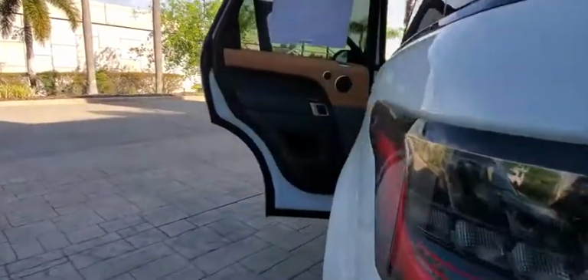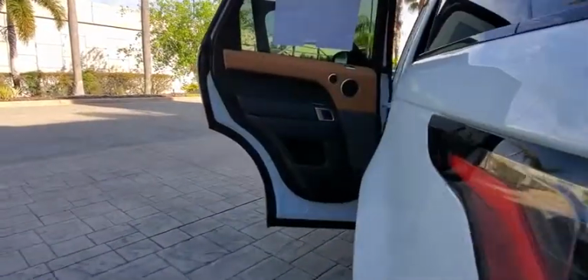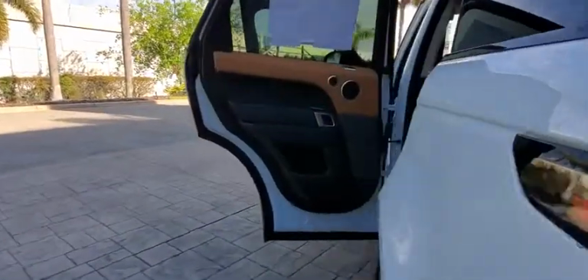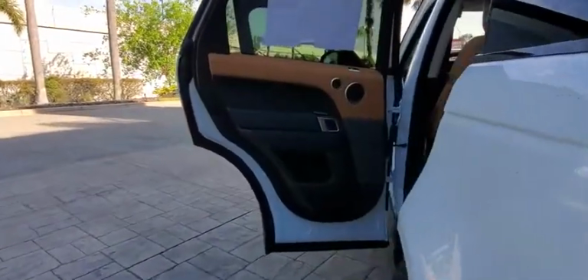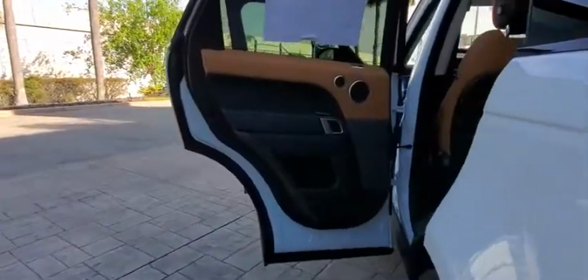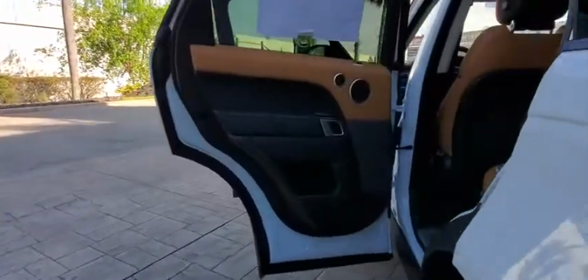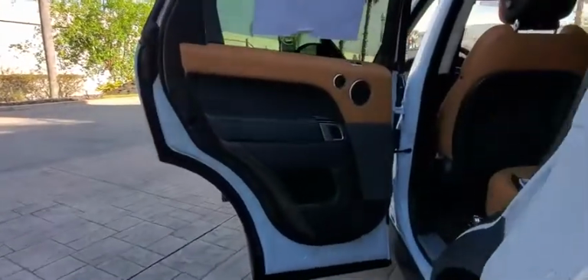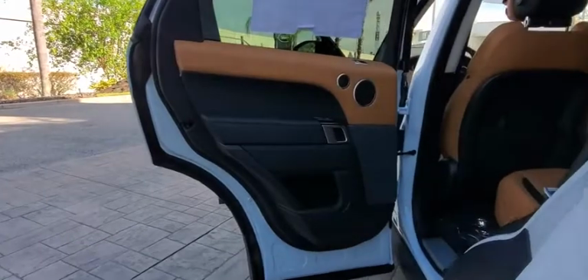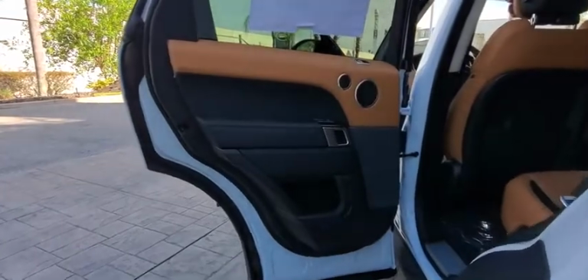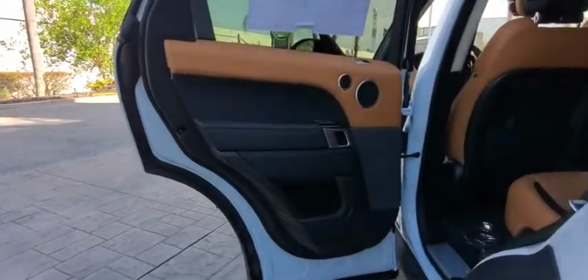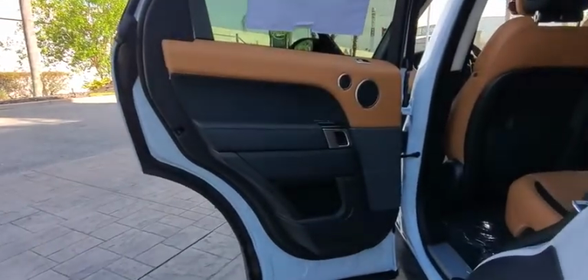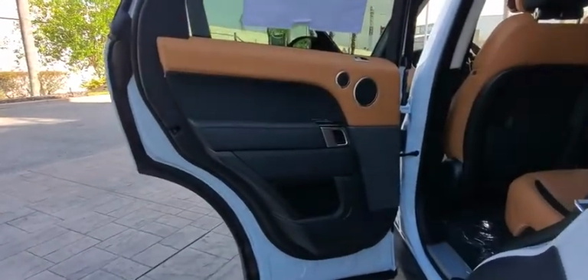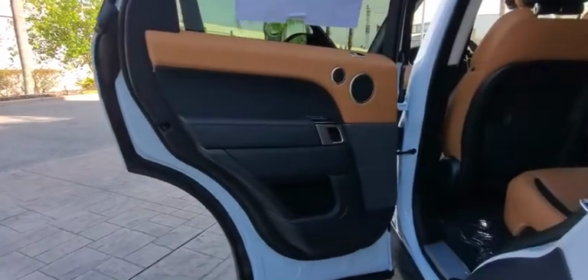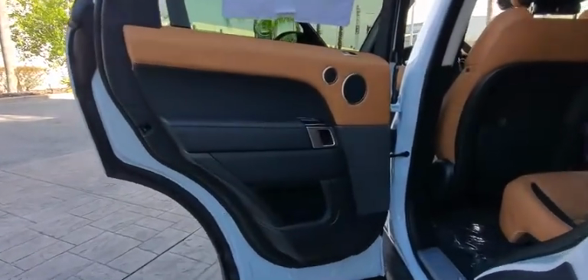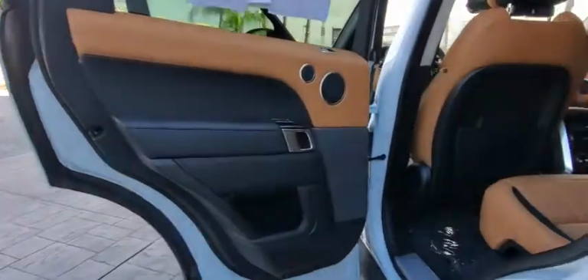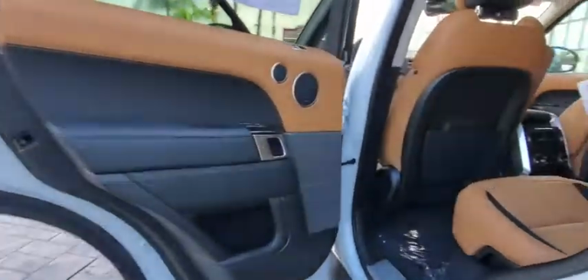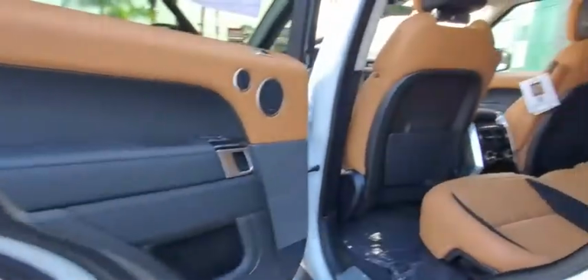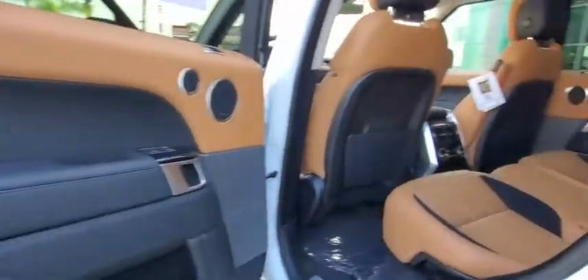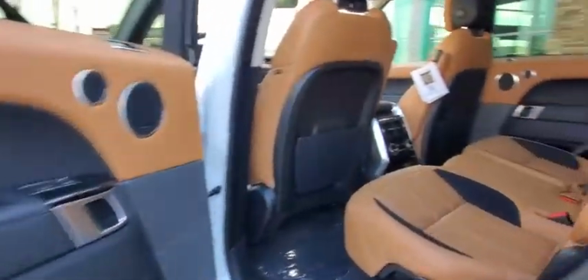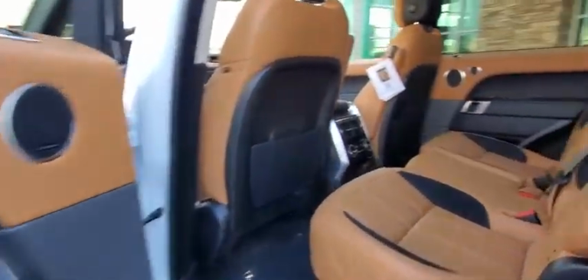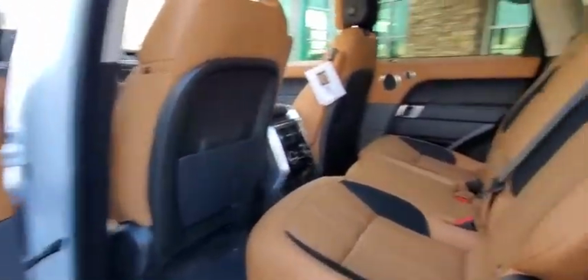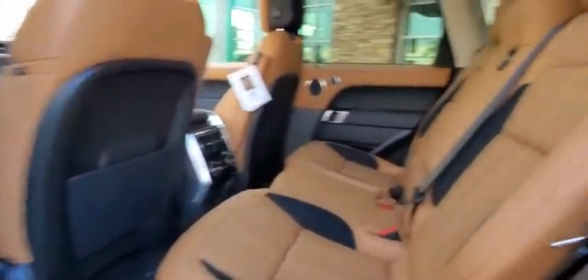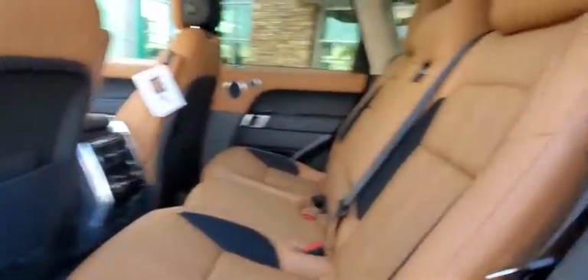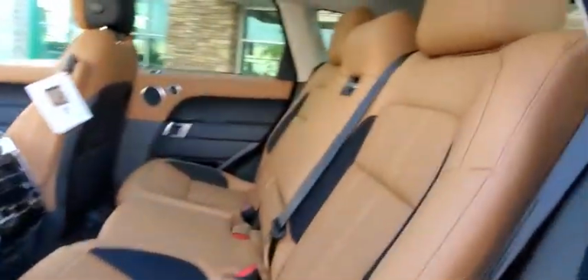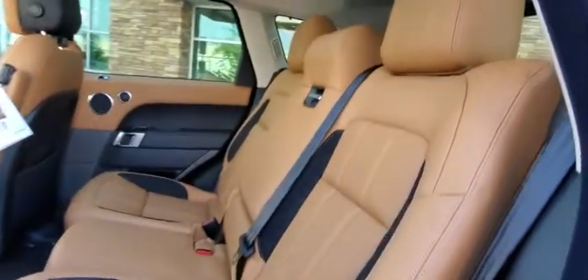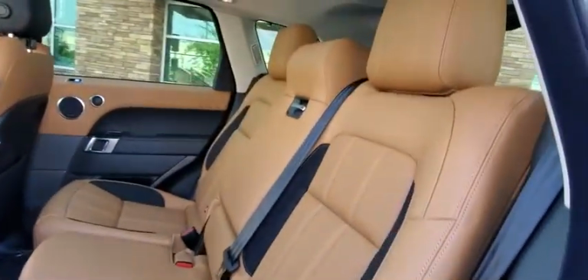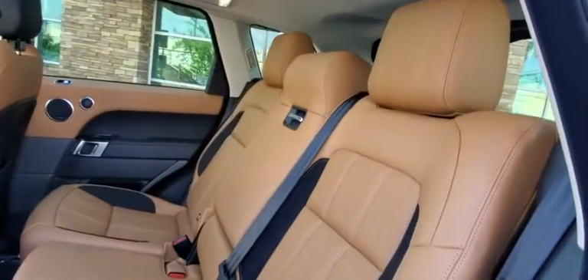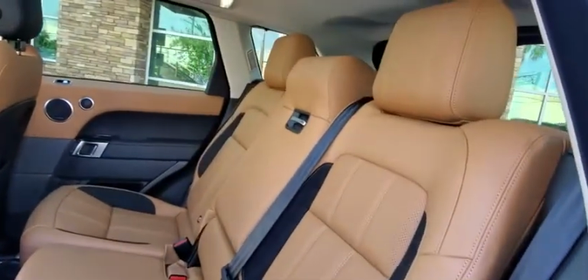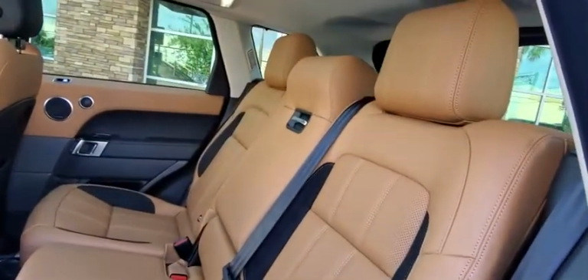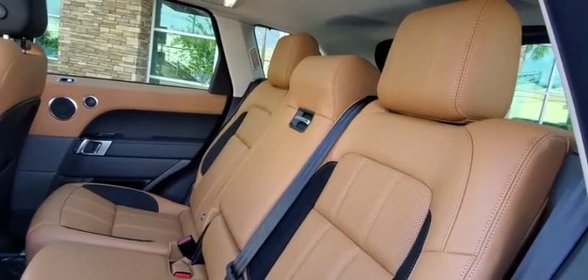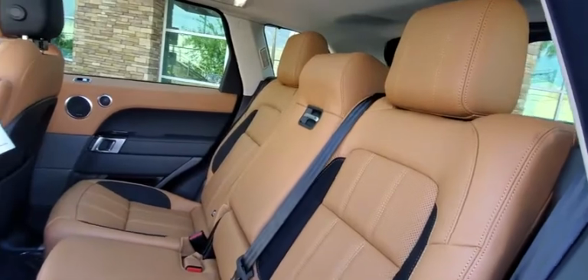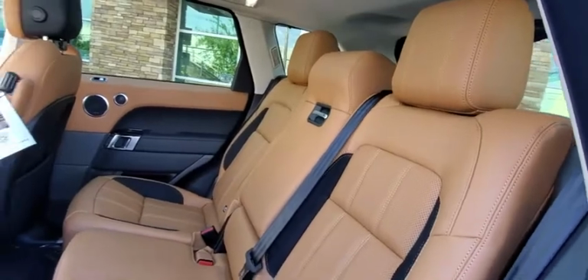Bluetooth, adjustable steering wheel, power steering, auto dimming rear view mirror, cruise control, aluminum wheels, floor mats.